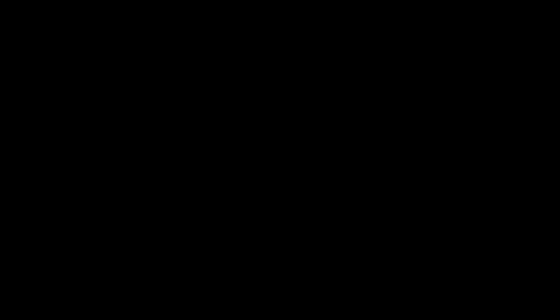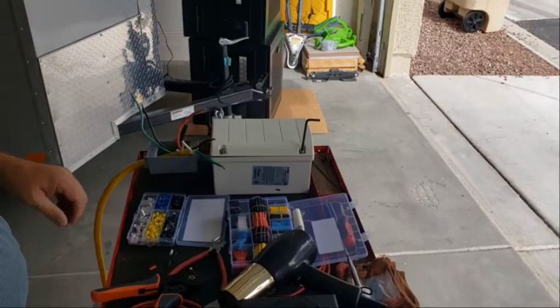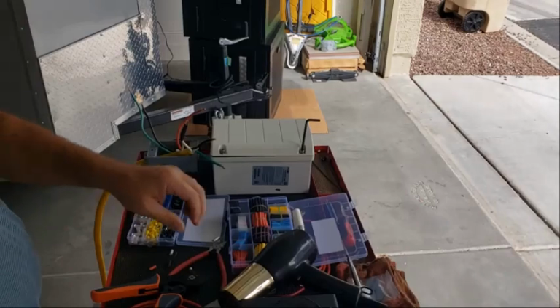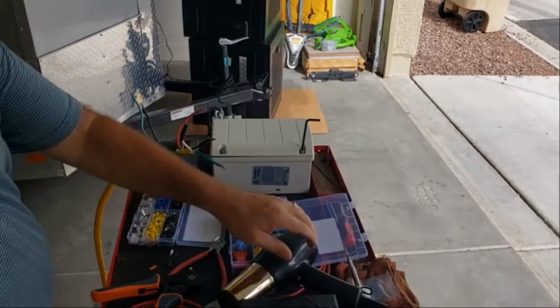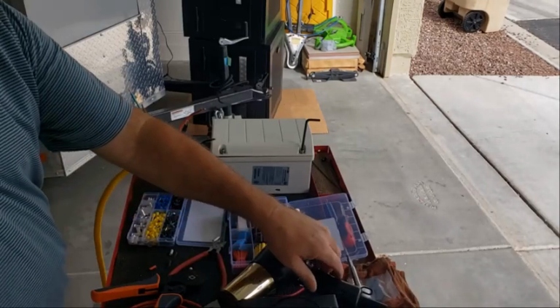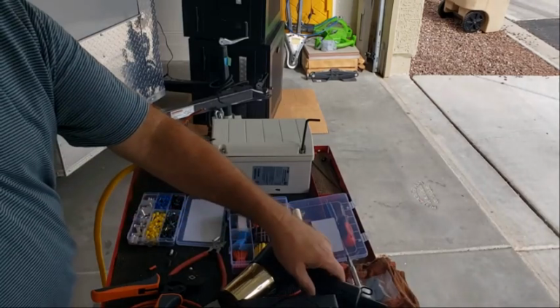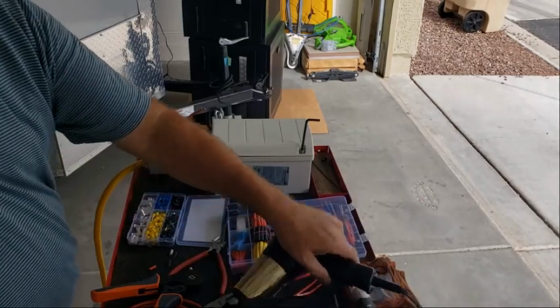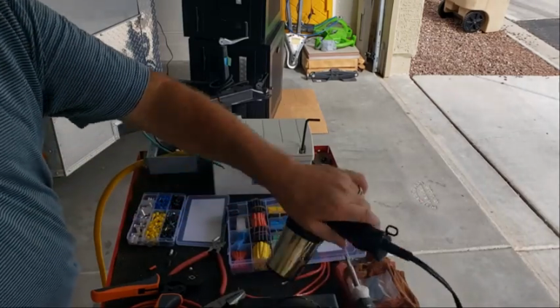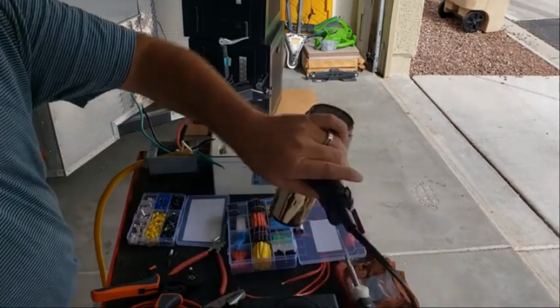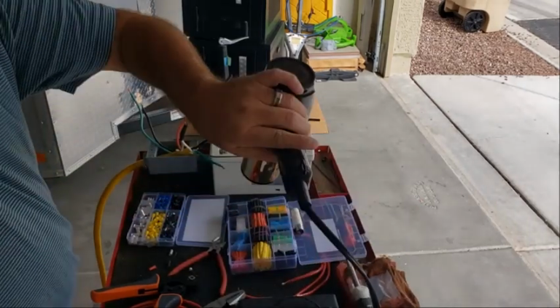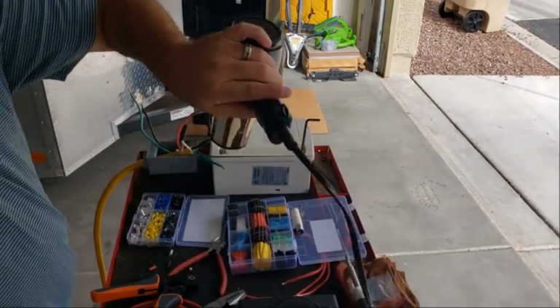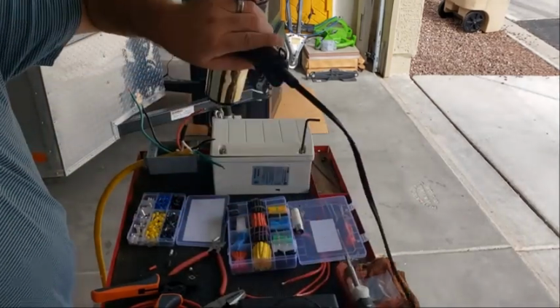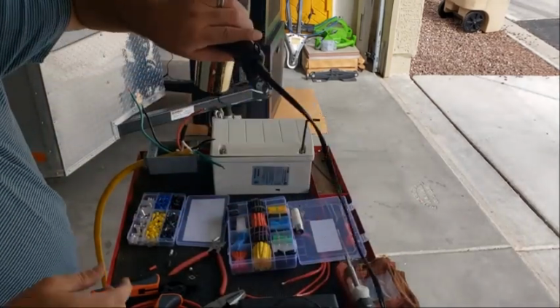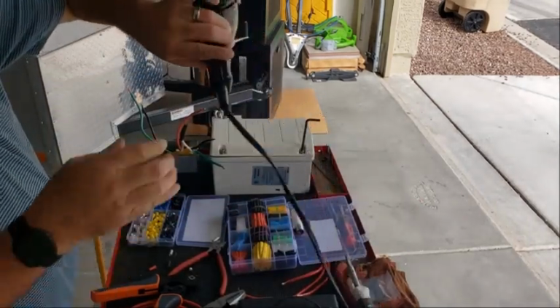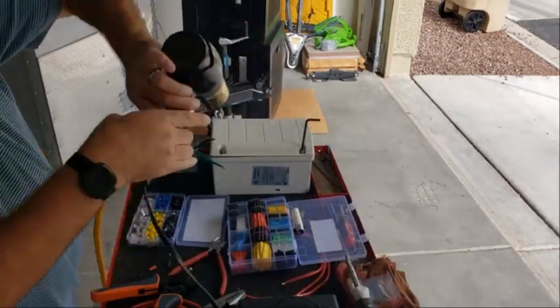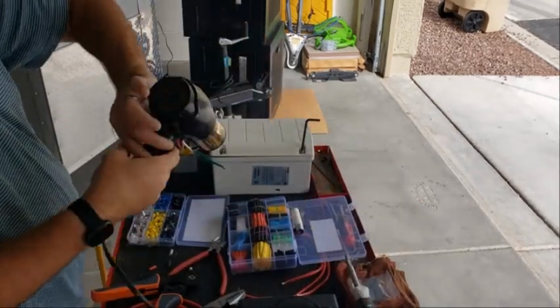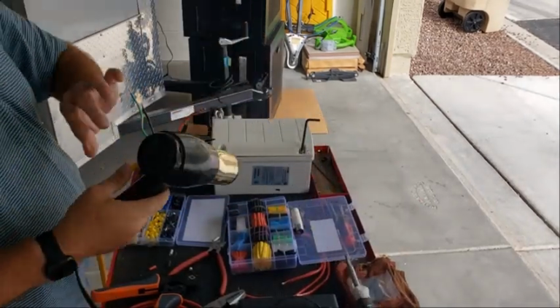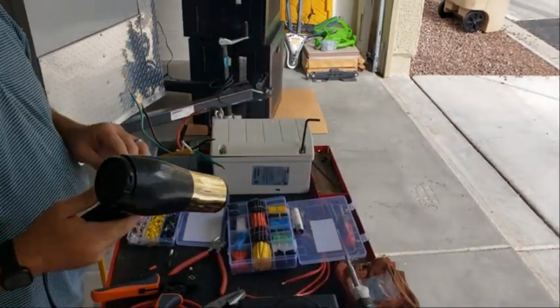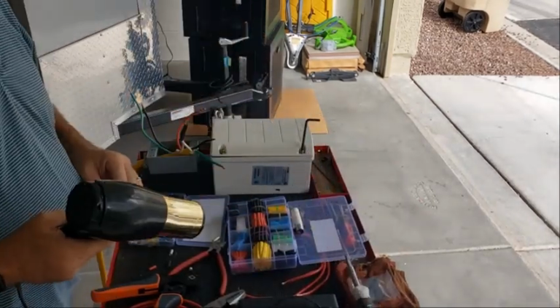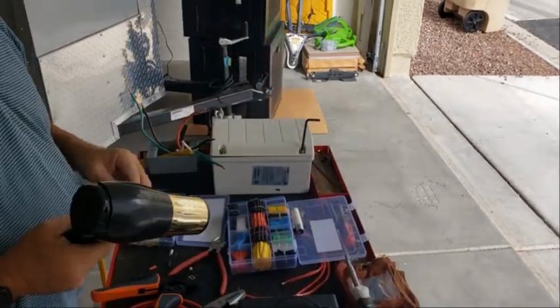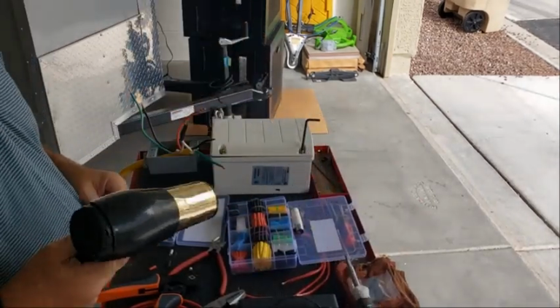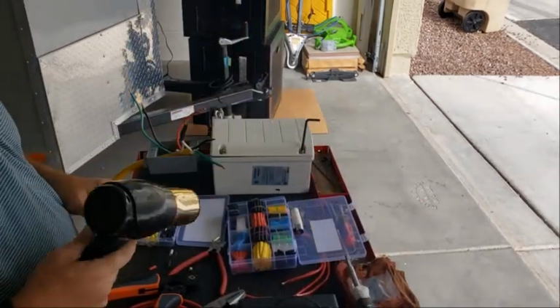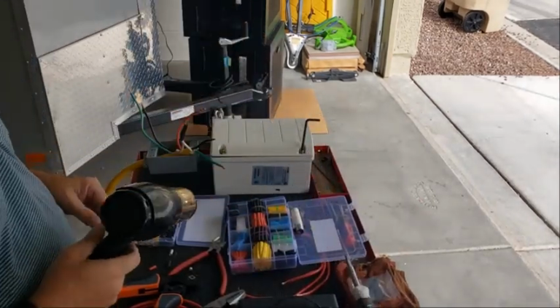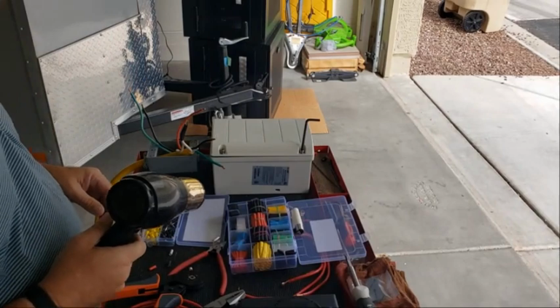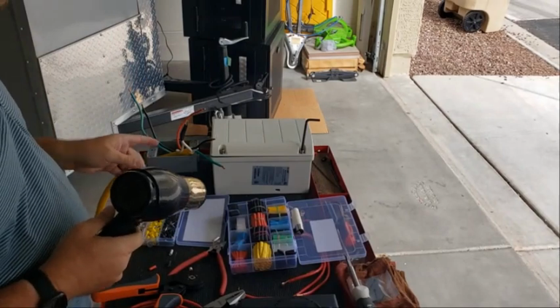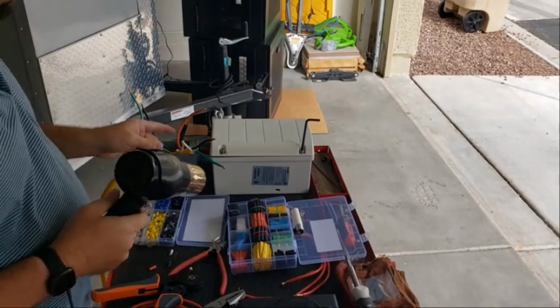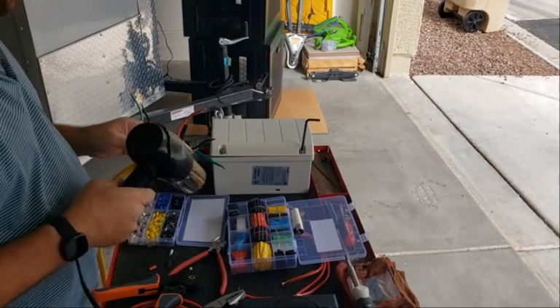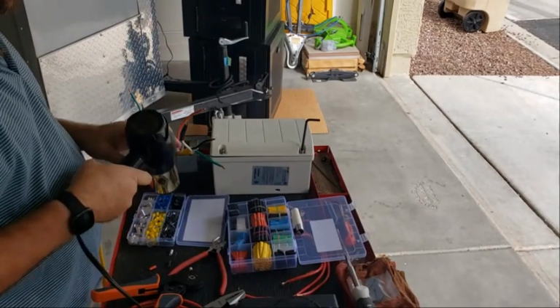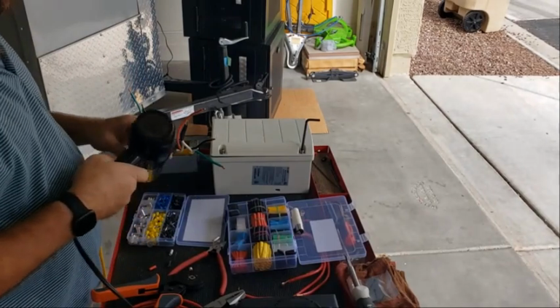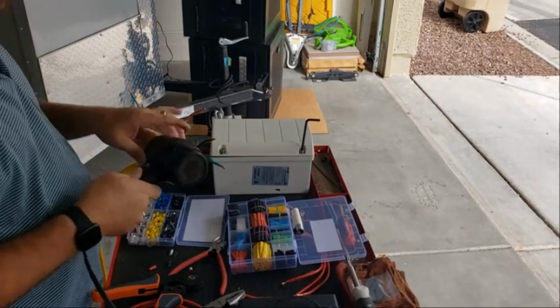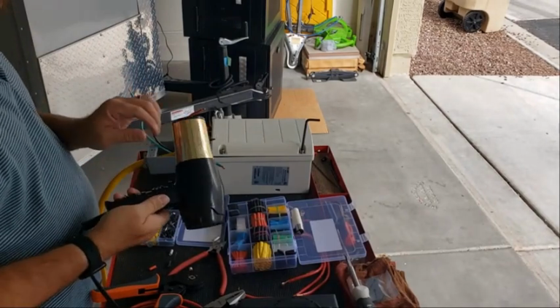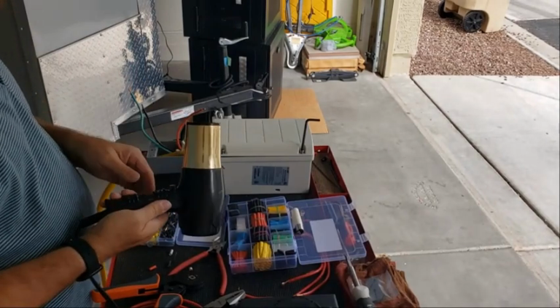Alright, so I've got the blow dryer. This probably wouldn't work with industrial heat shrink, but it might work with the cheap automotive stuff.